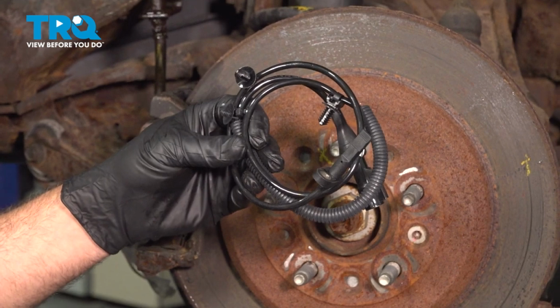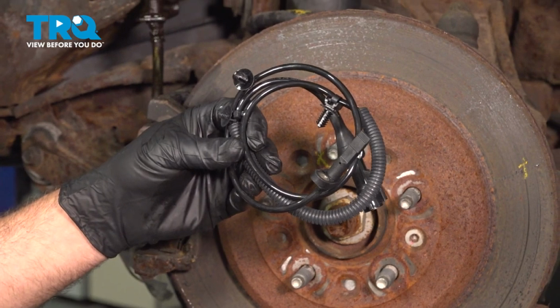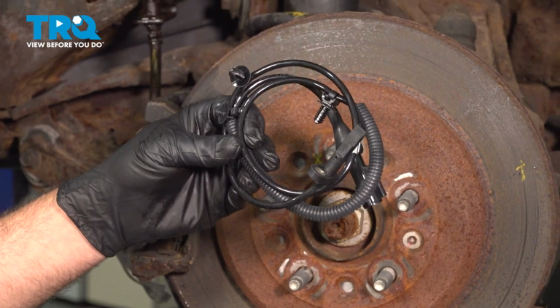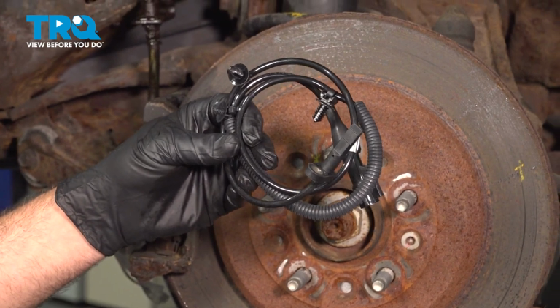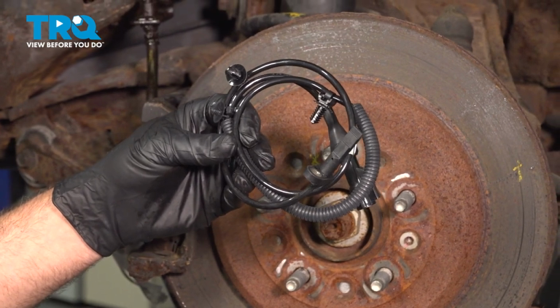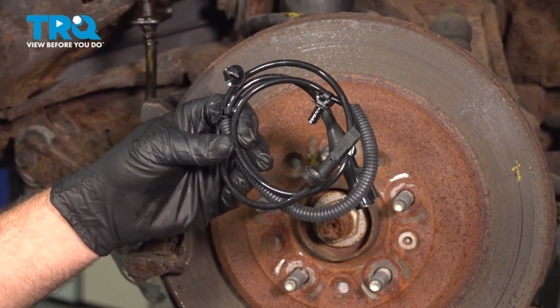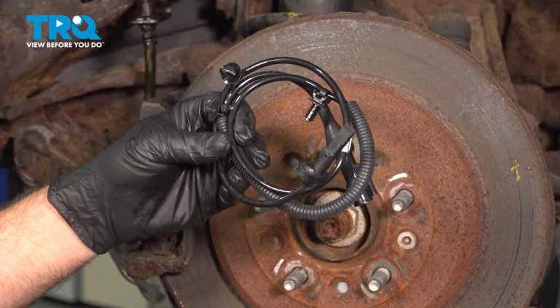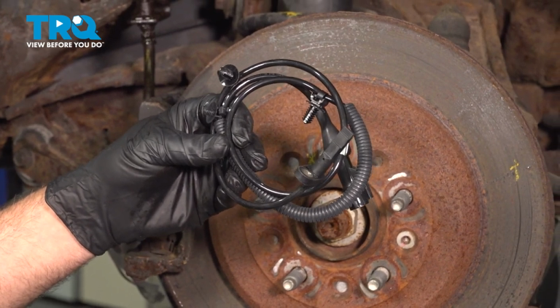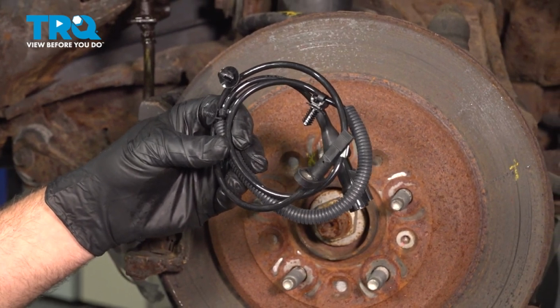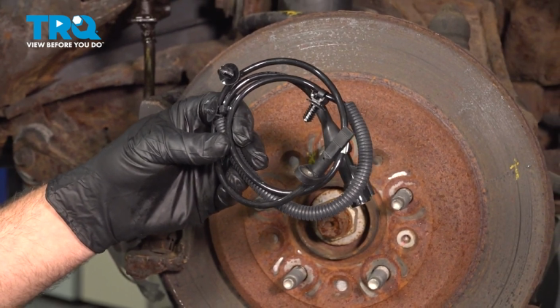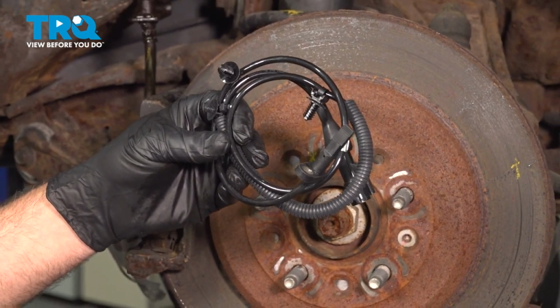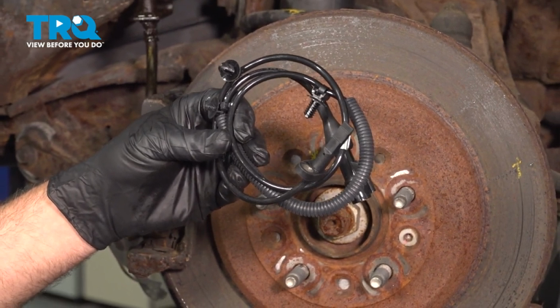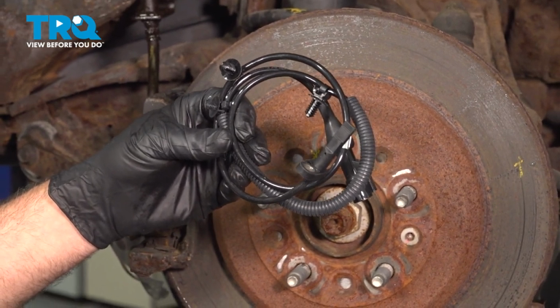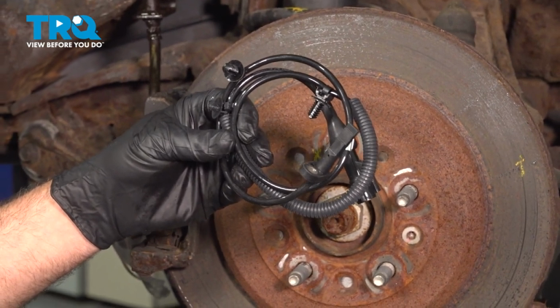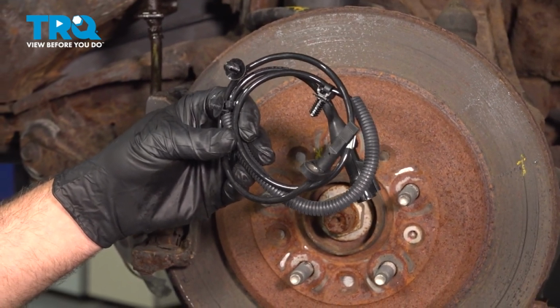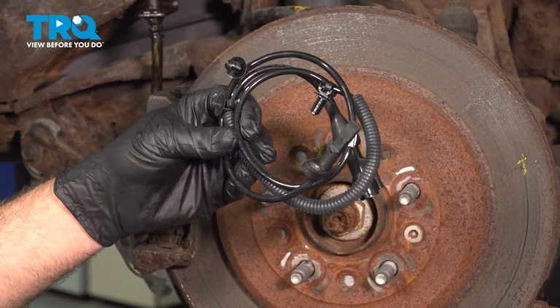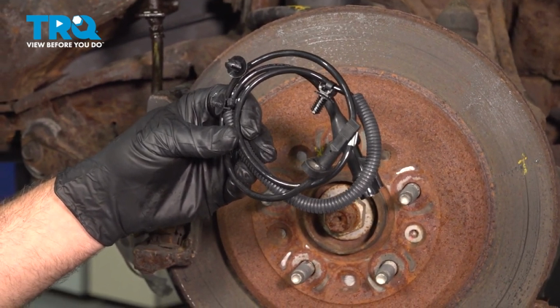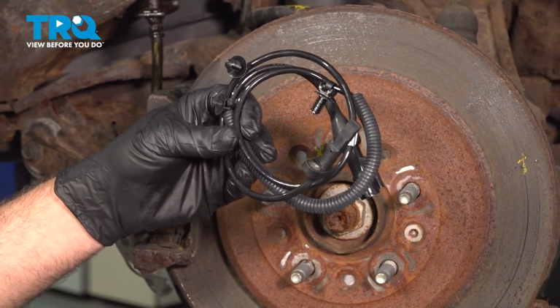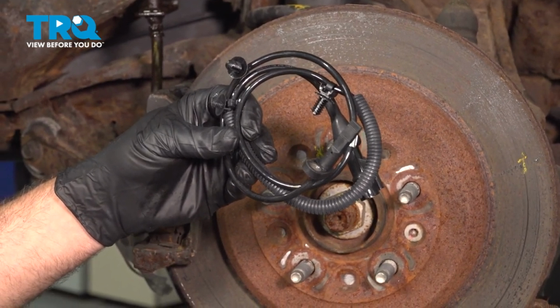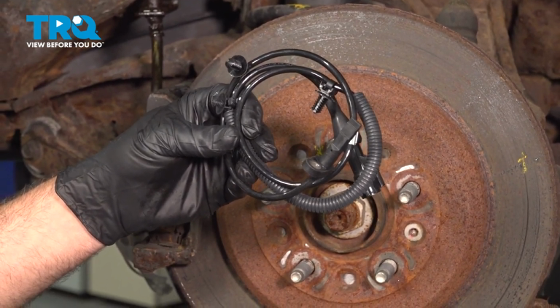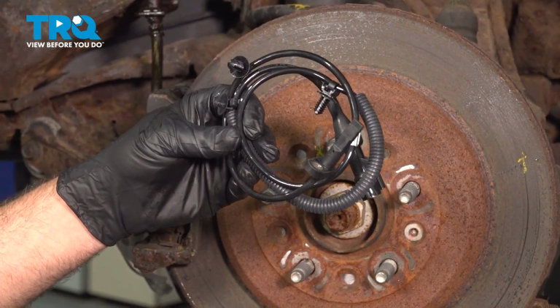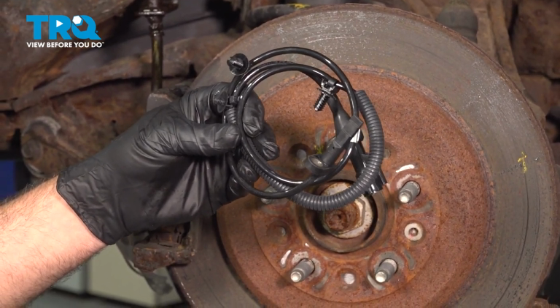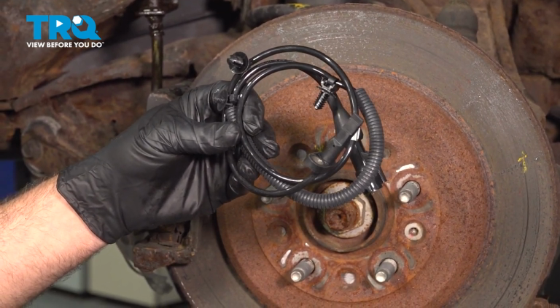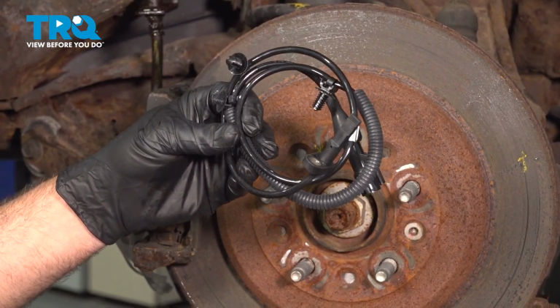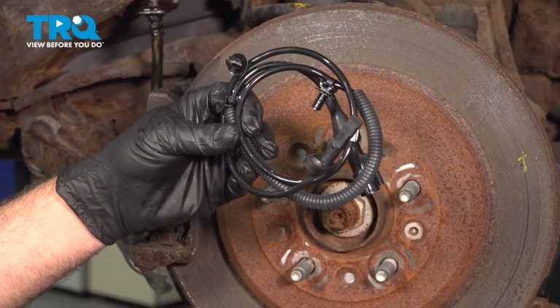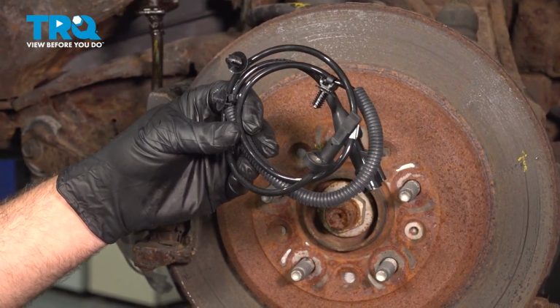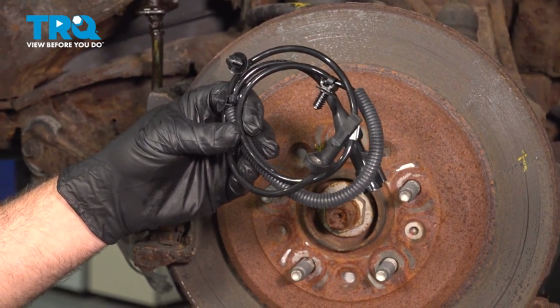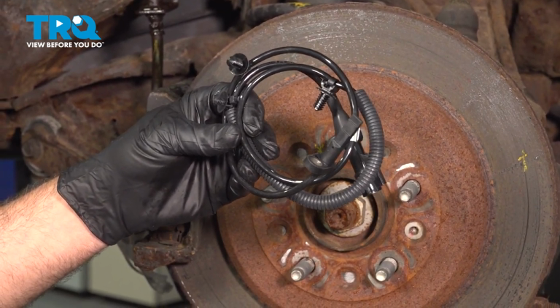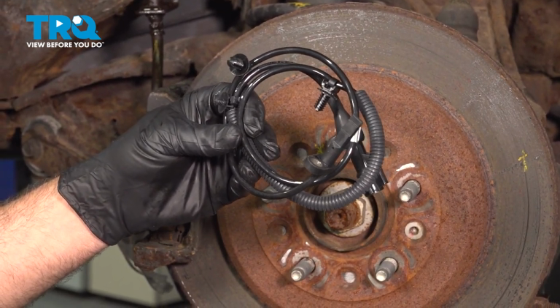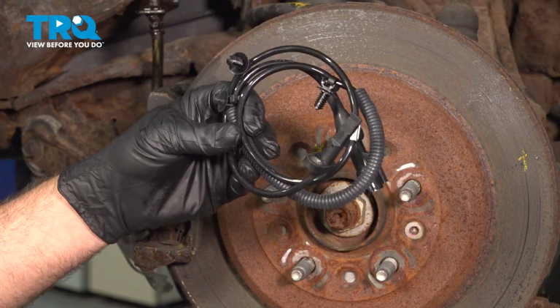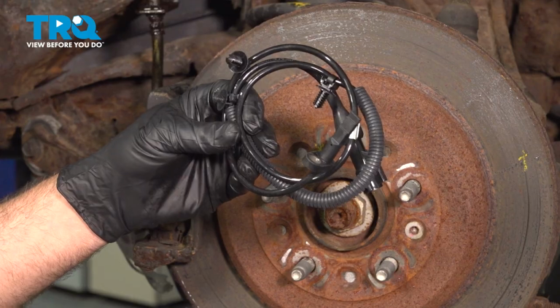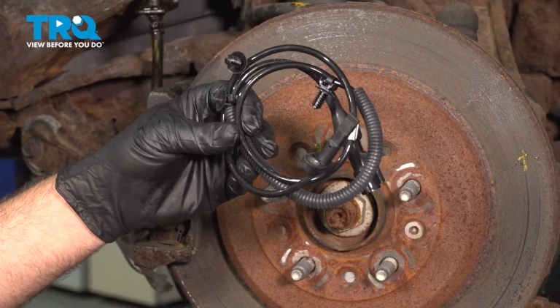In this video, we're going to show you how to install the driver-side rear ABS speed sensor on your Ford 500.